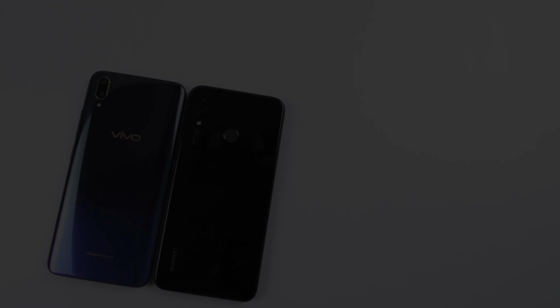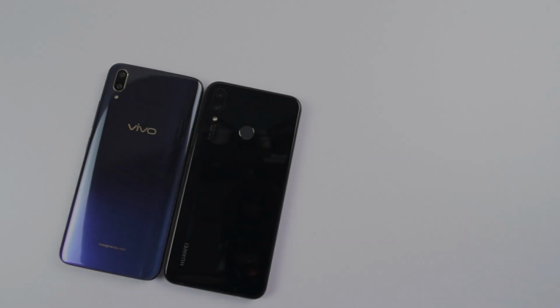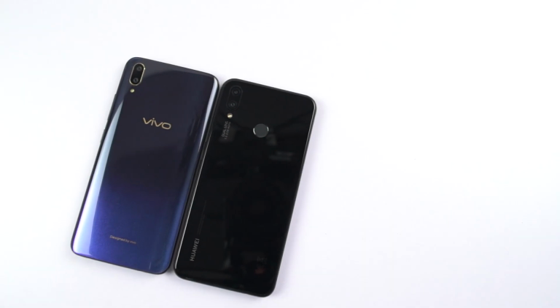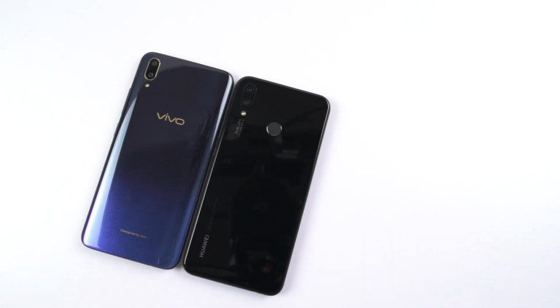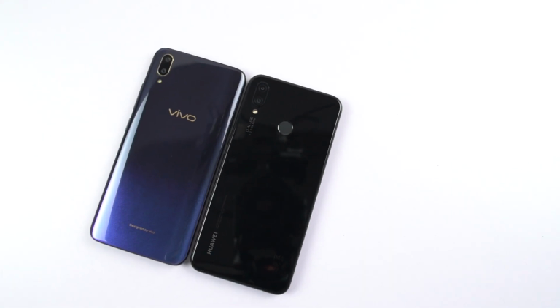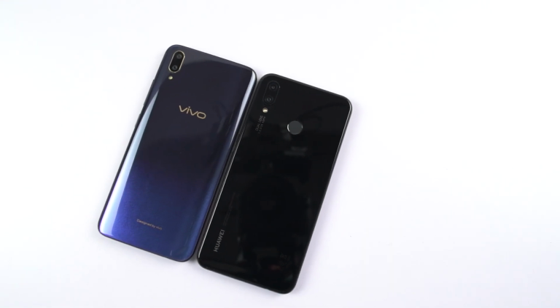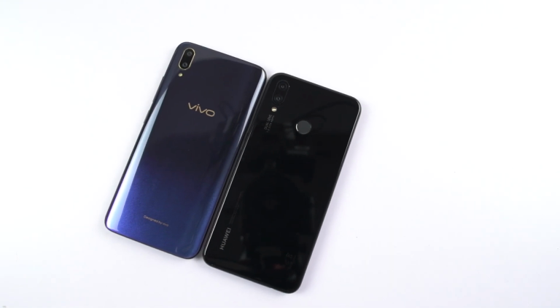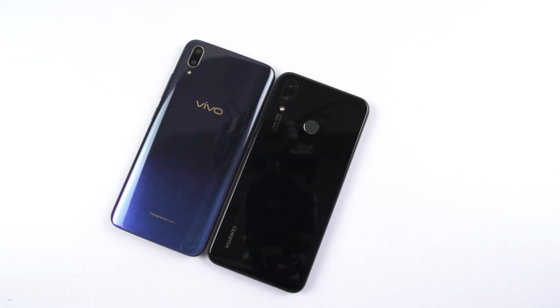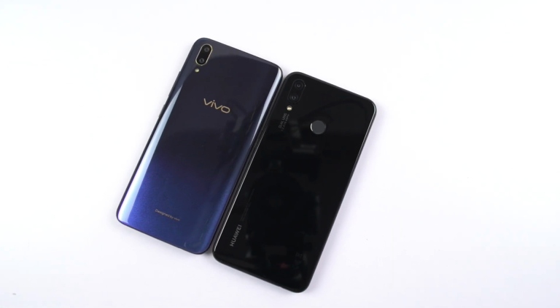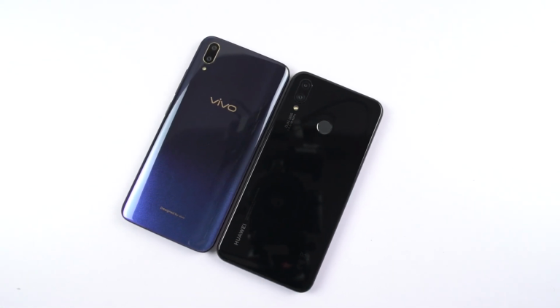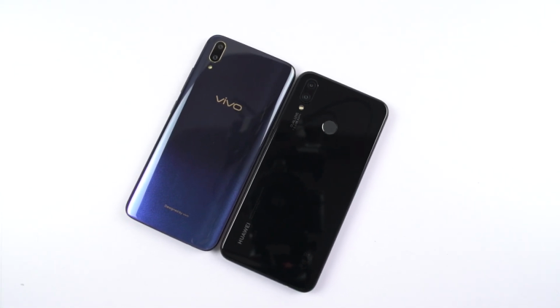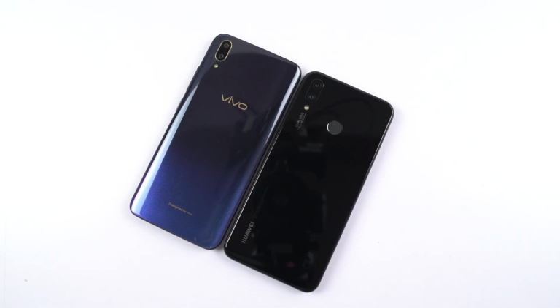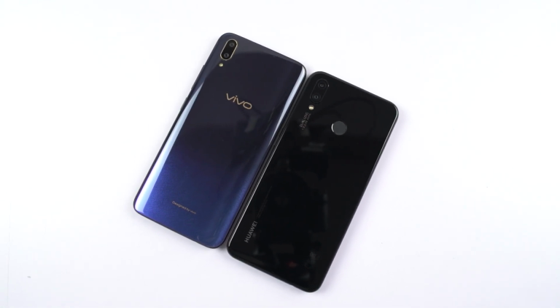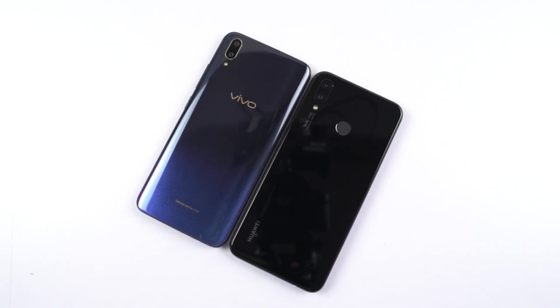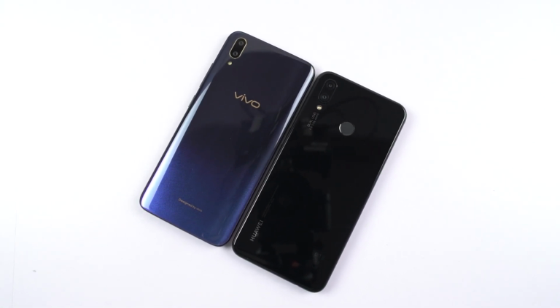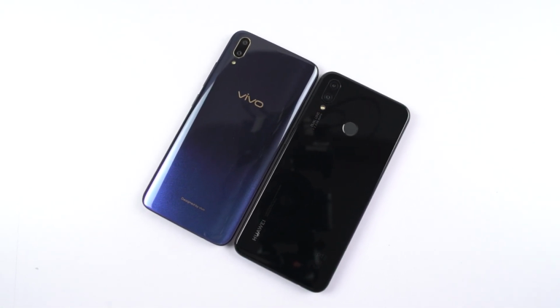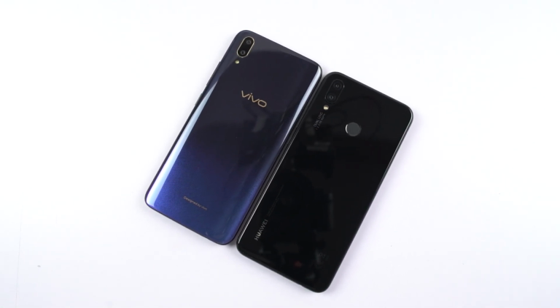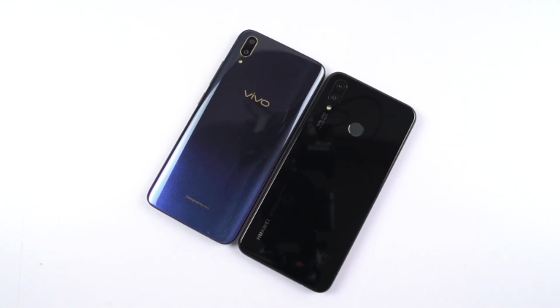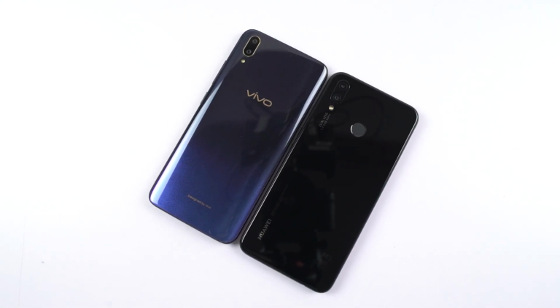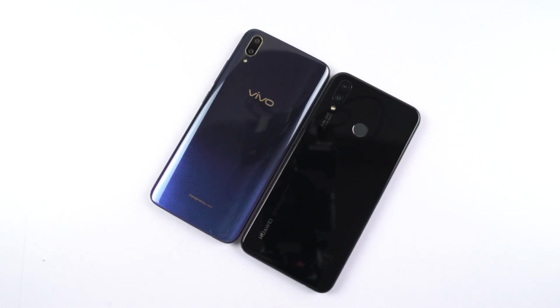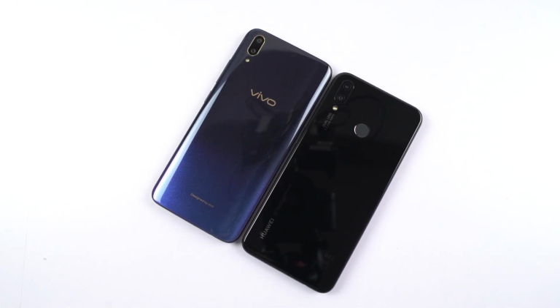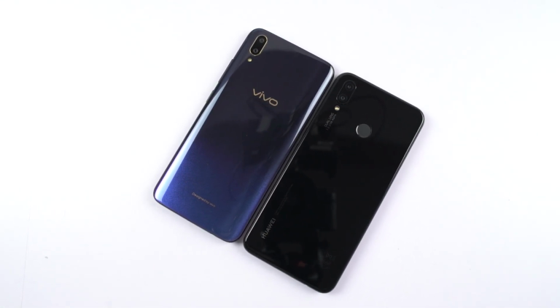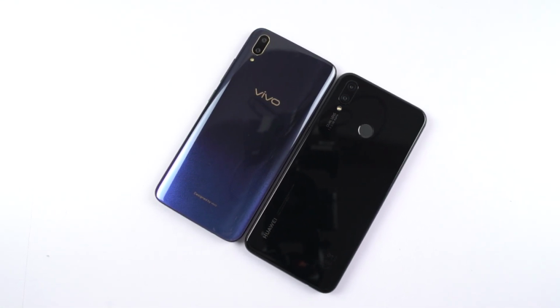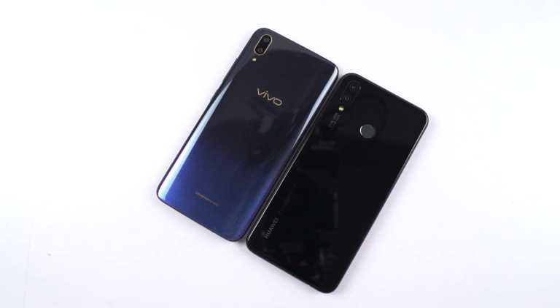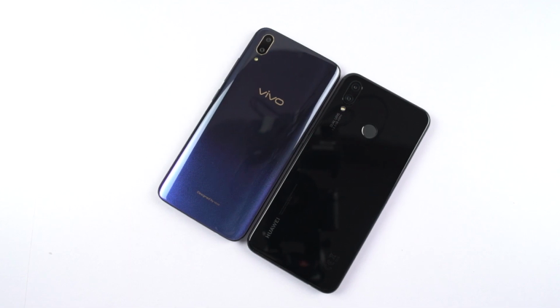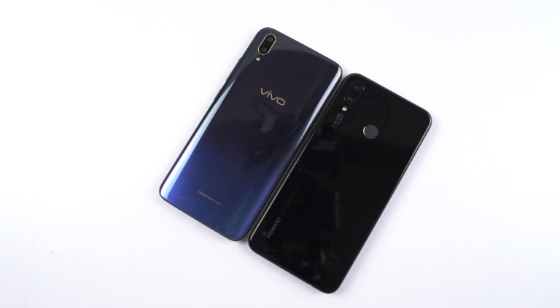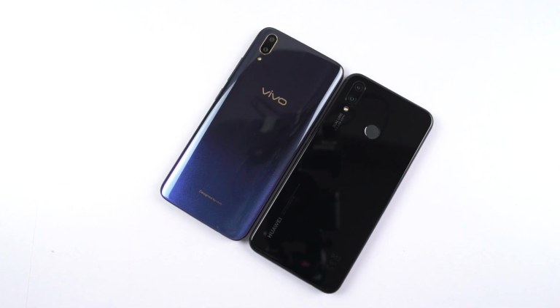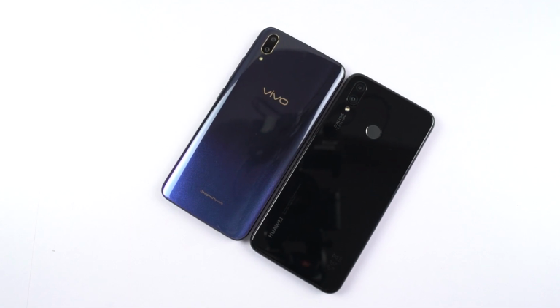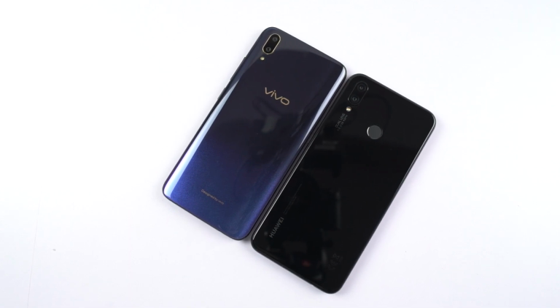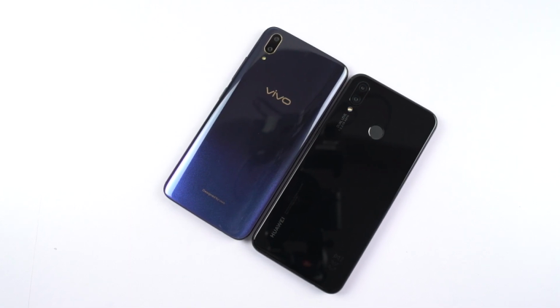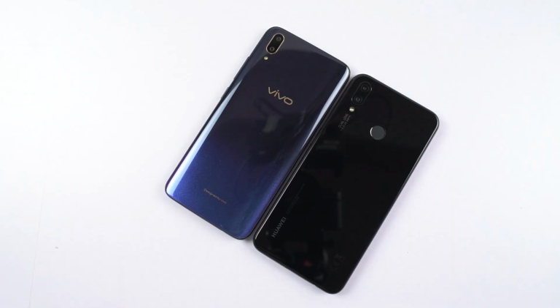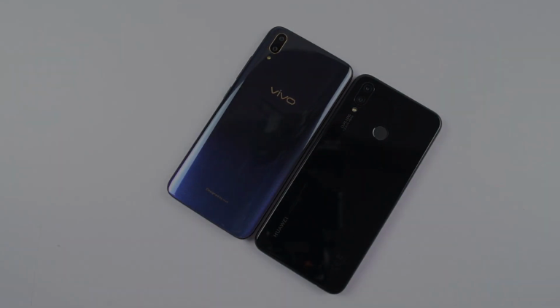Hi there guys, I am Nikhil from Notion Hub, and this is the speed test between Vivo V11 Pro and Huawei Nova 3i.